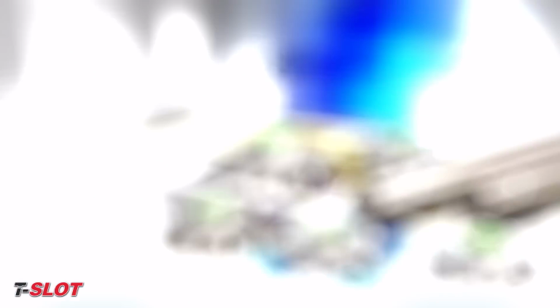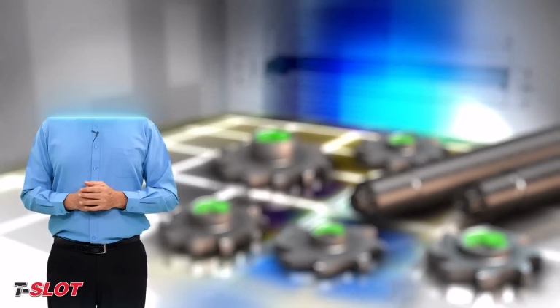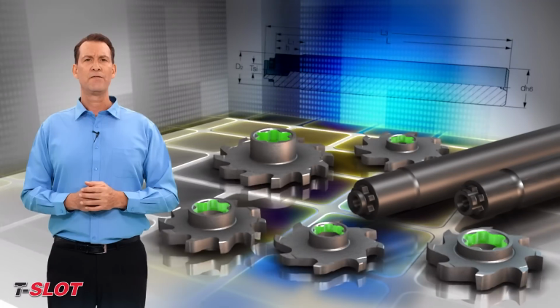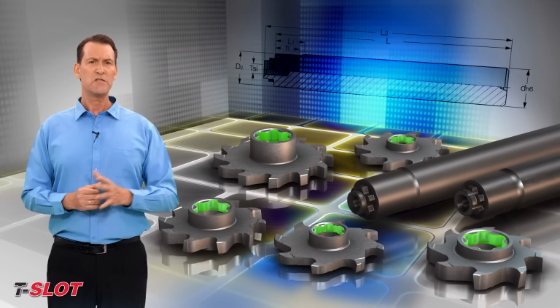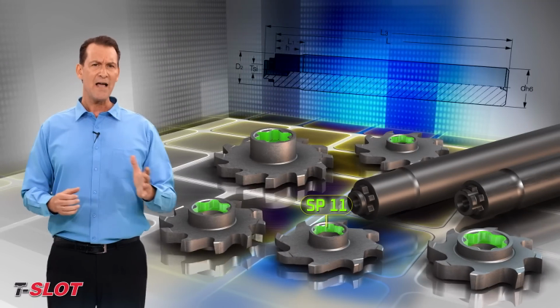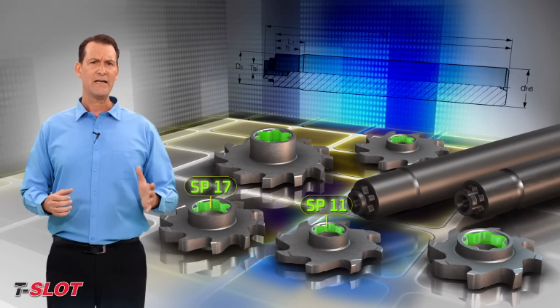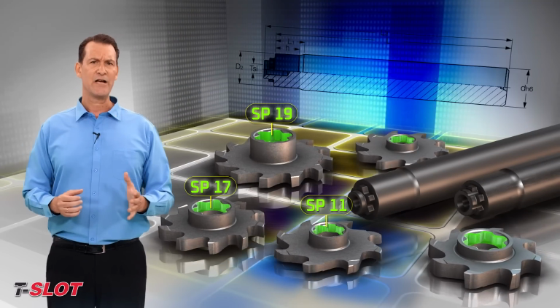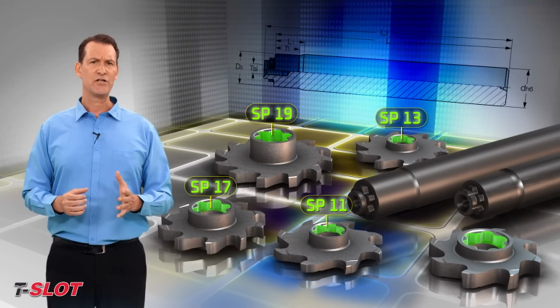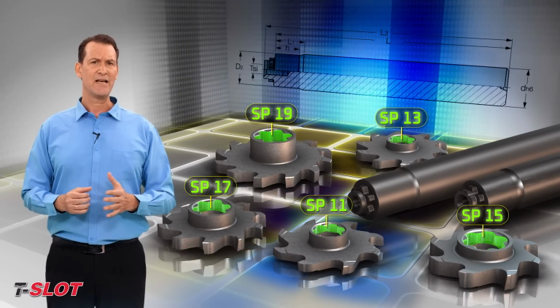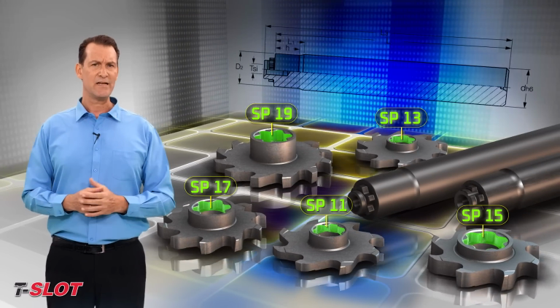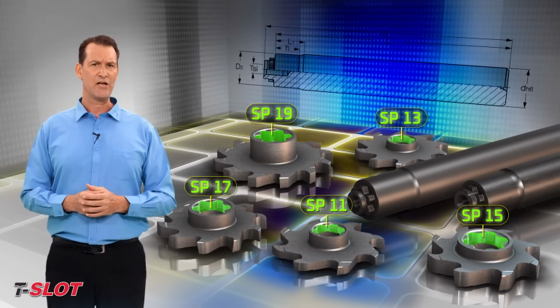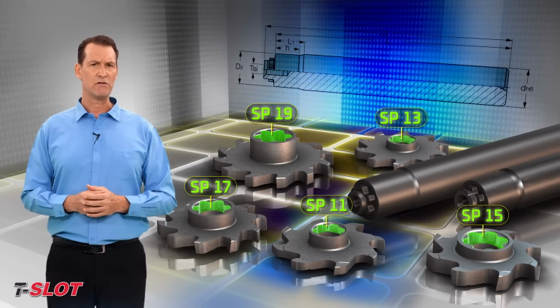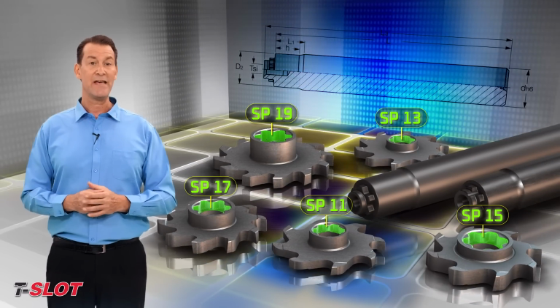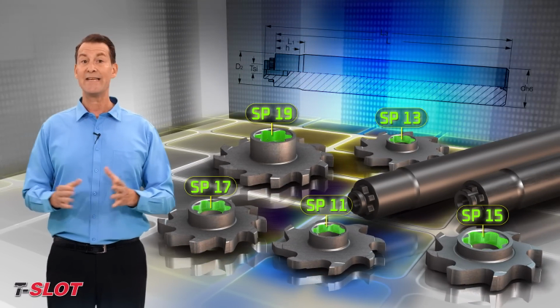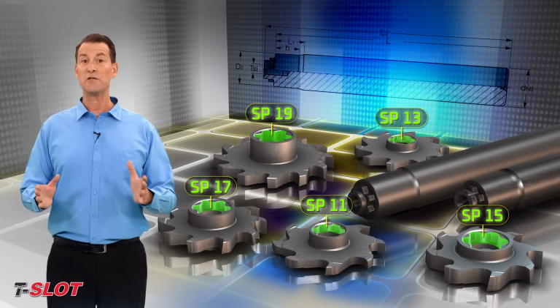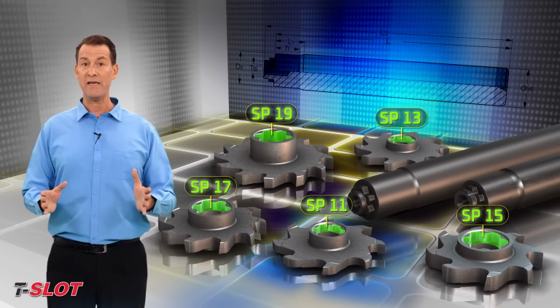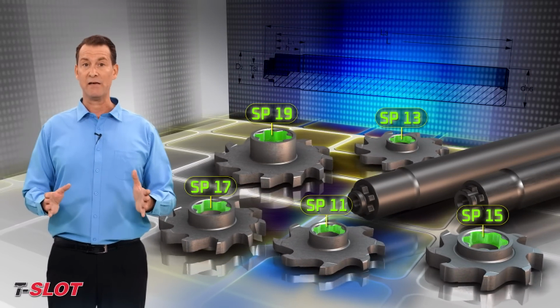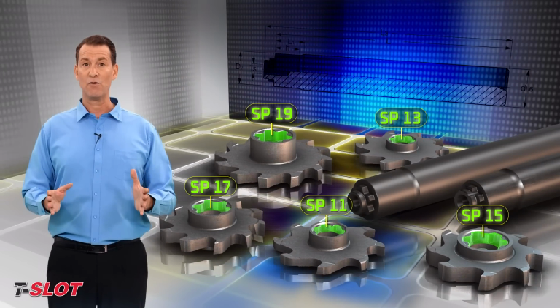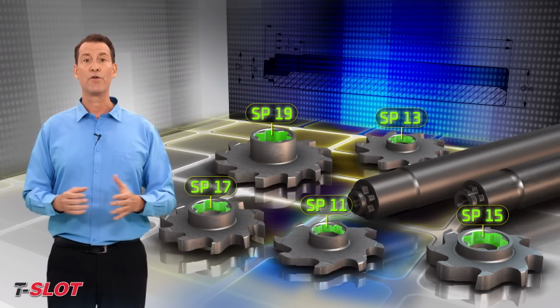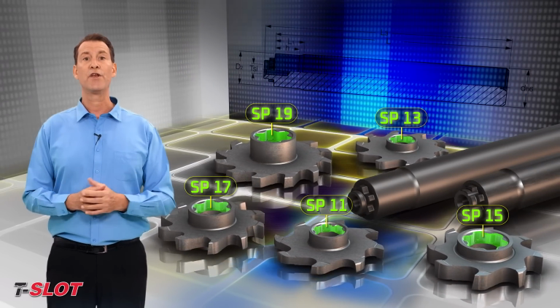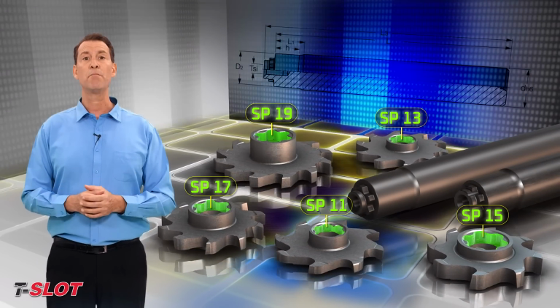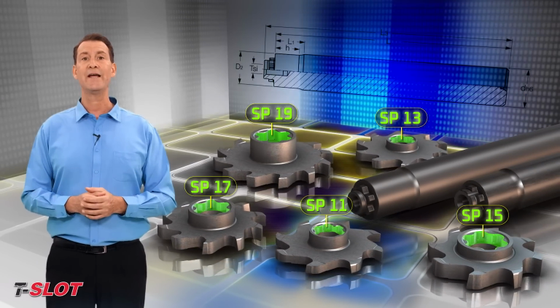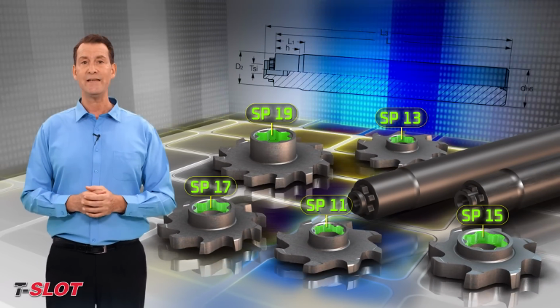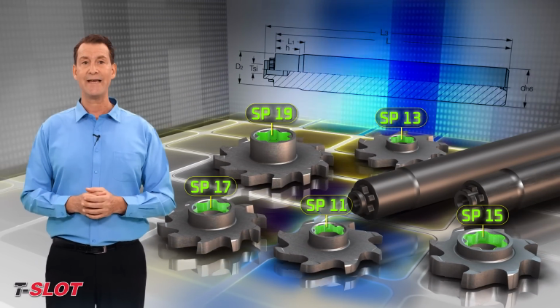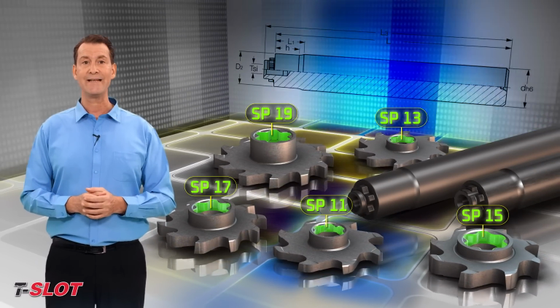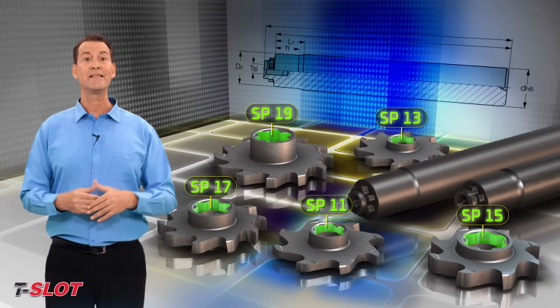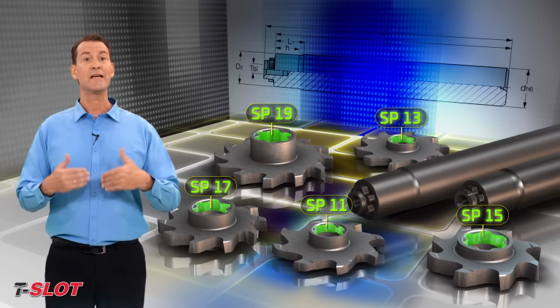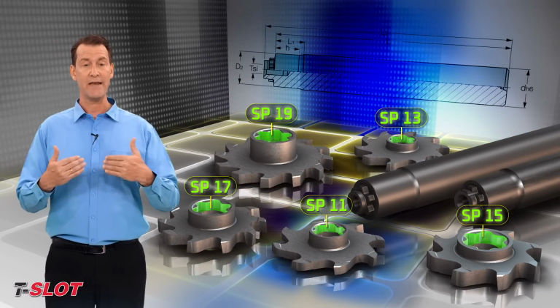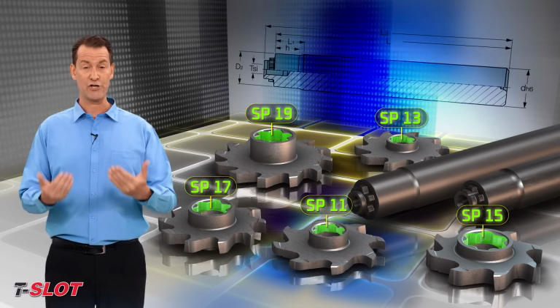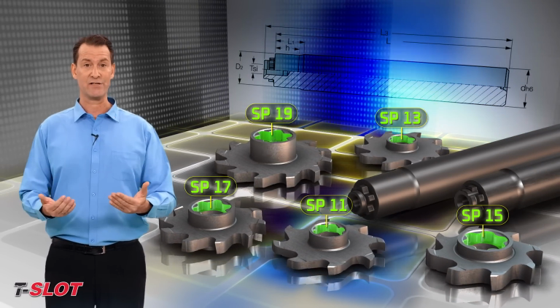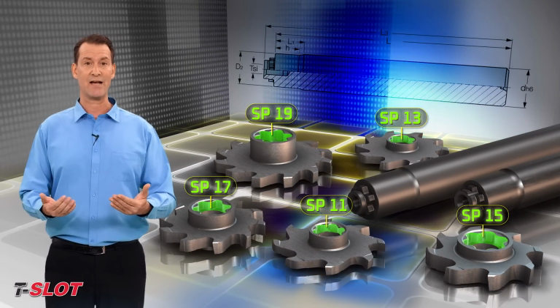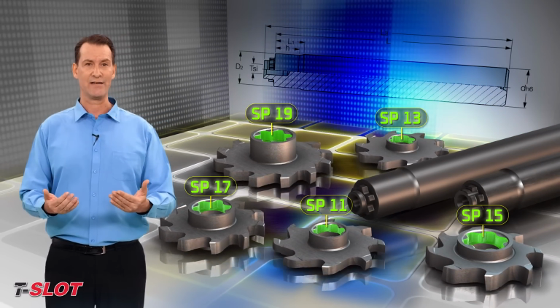The spline connection designation is SP, where the number indicates the connection size.